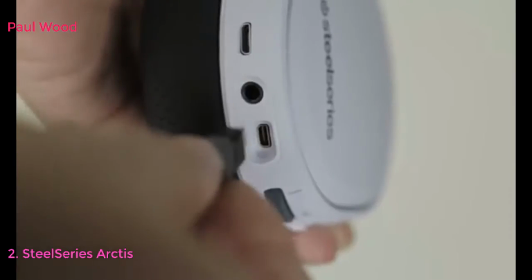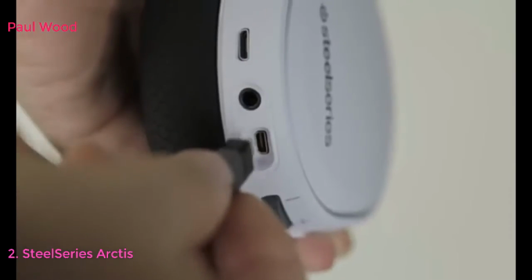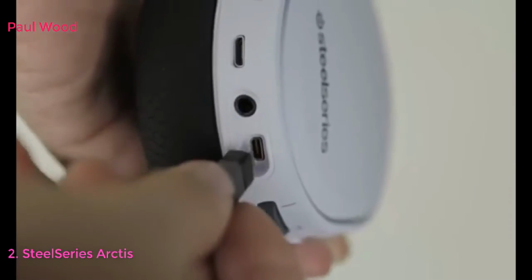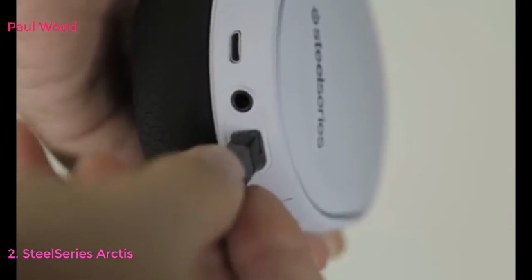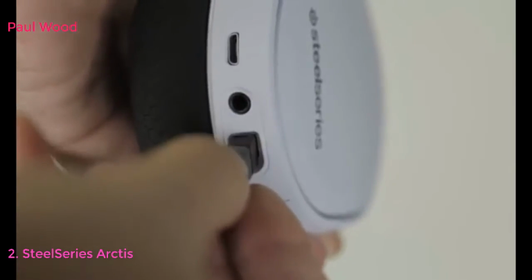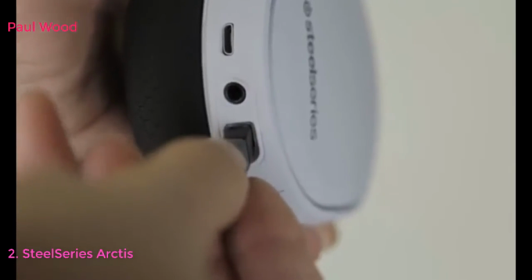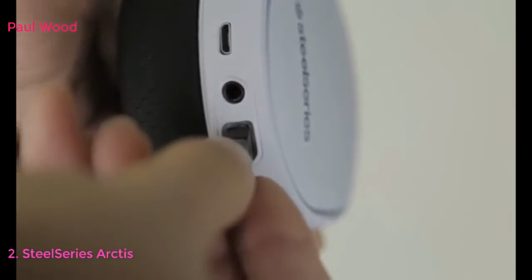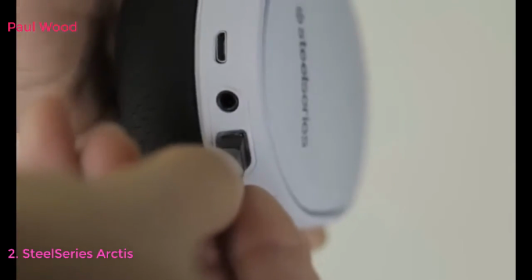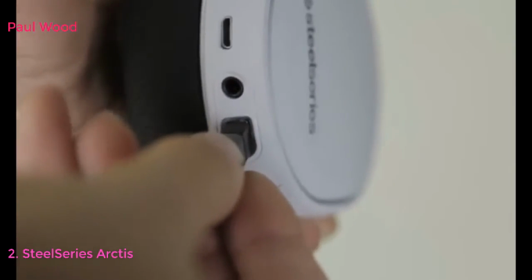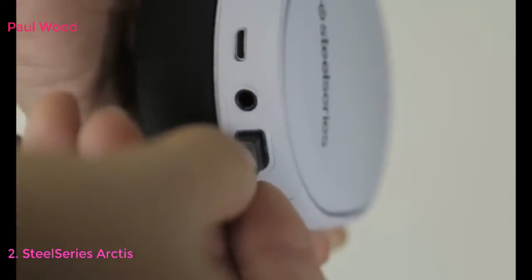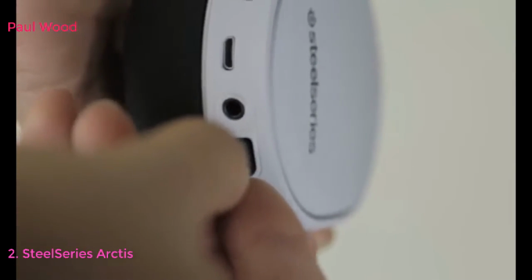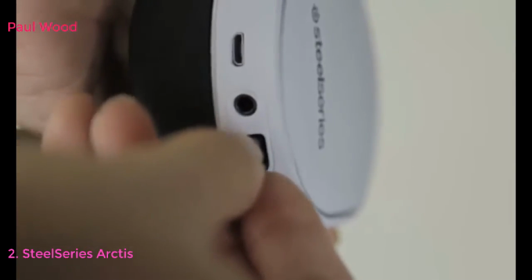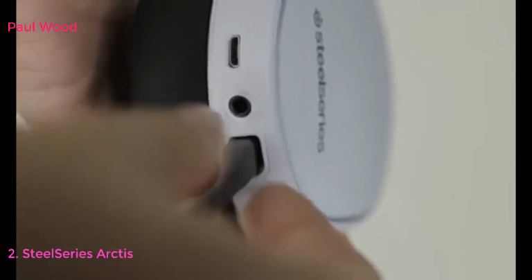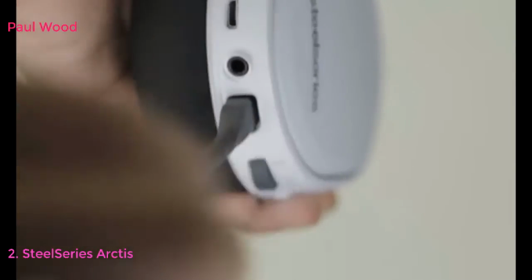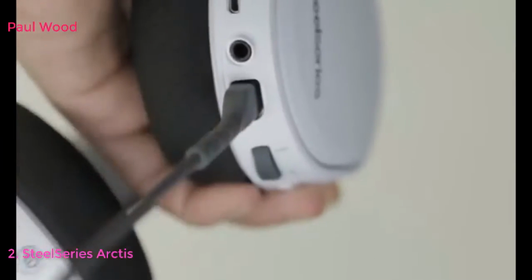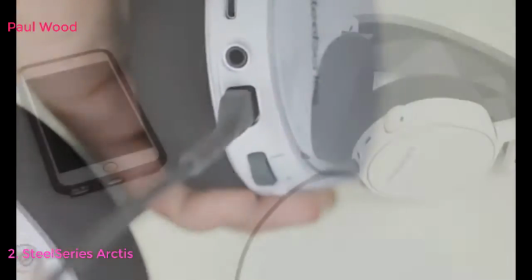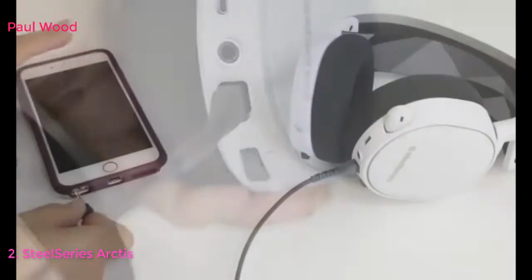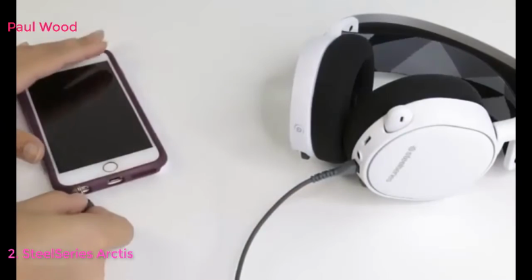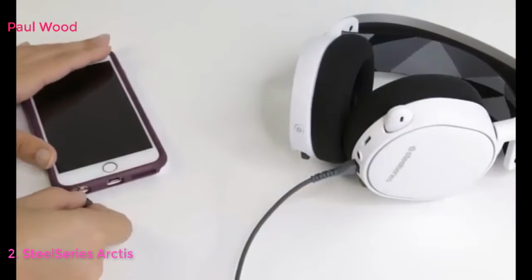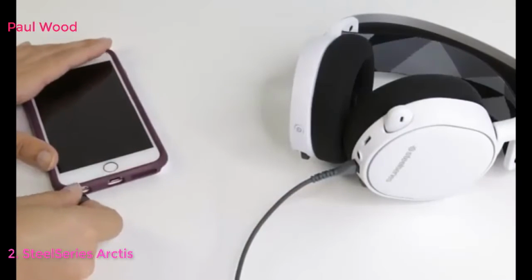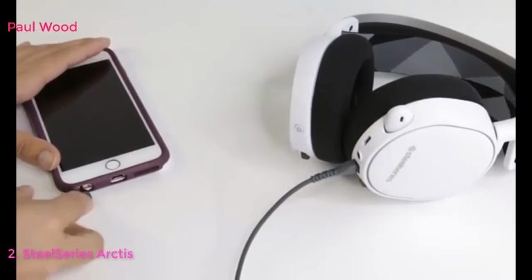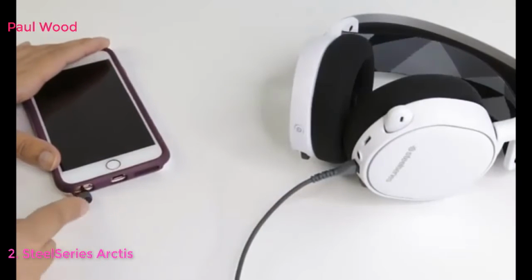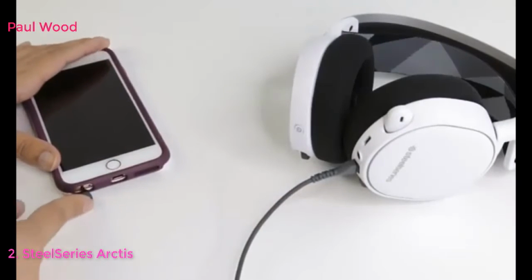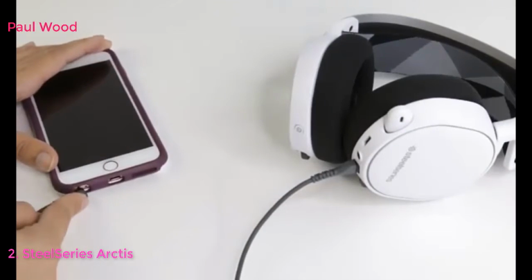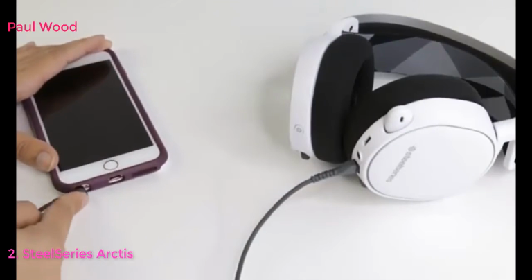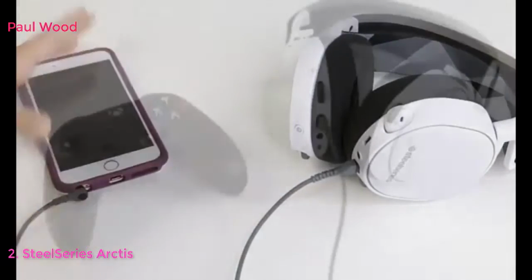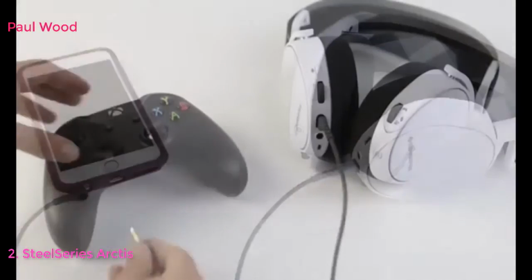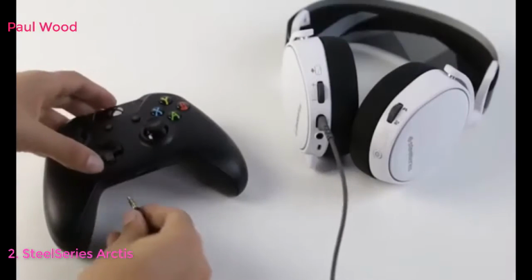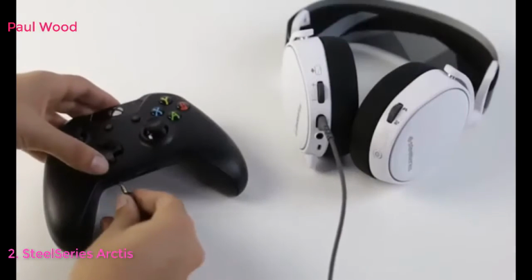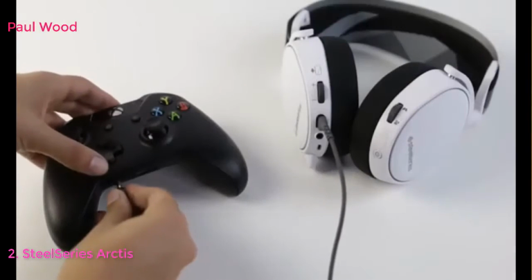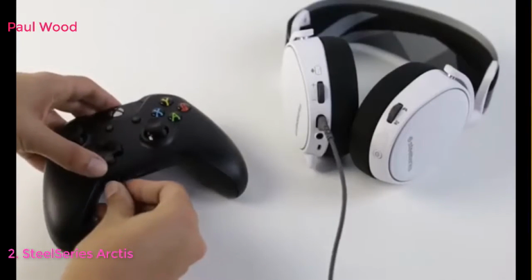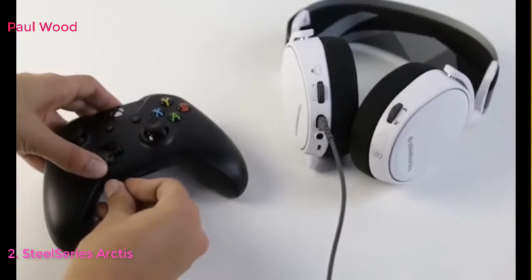If you want to connect your headset to your mobile phone or Xbox, simply use the 4-Pol 3.5 millimeter extension cable.